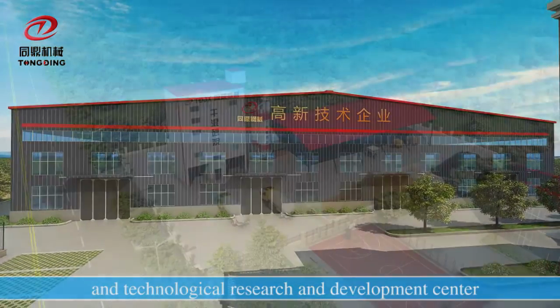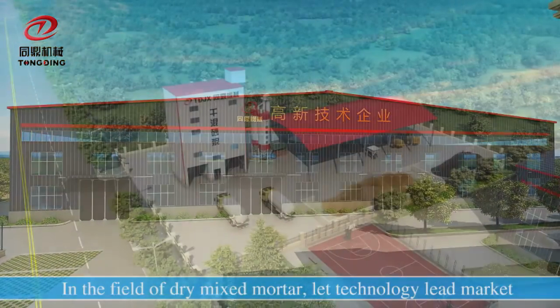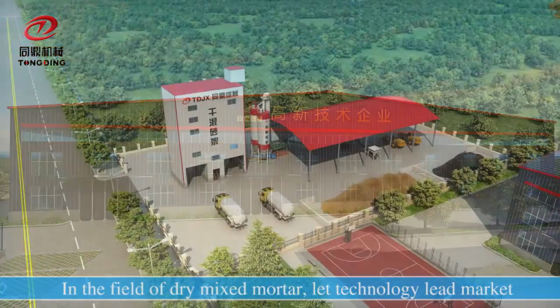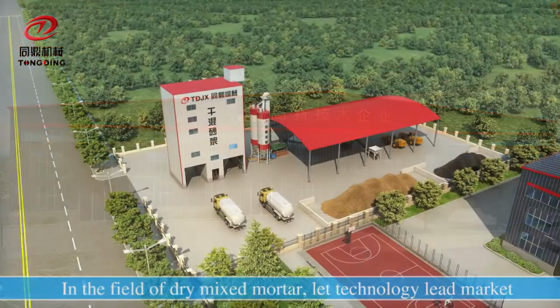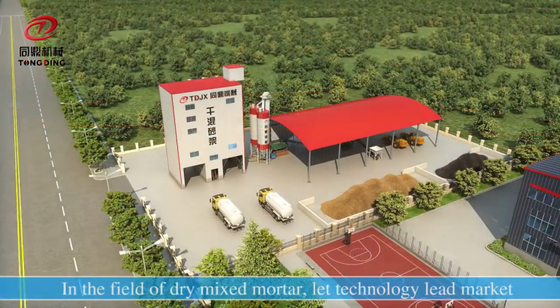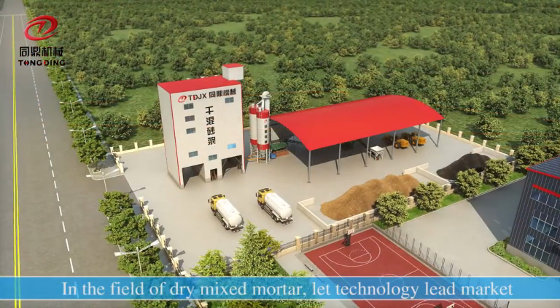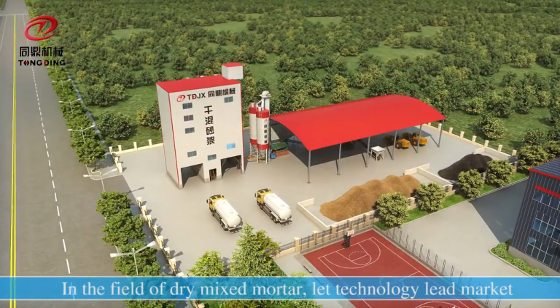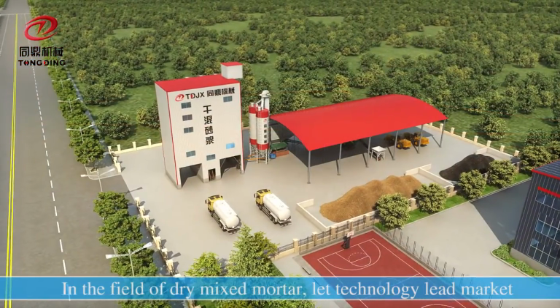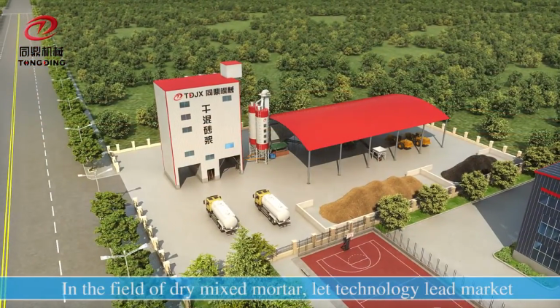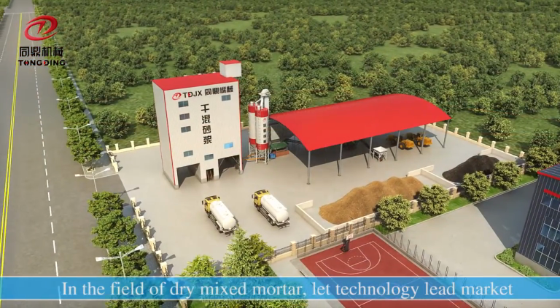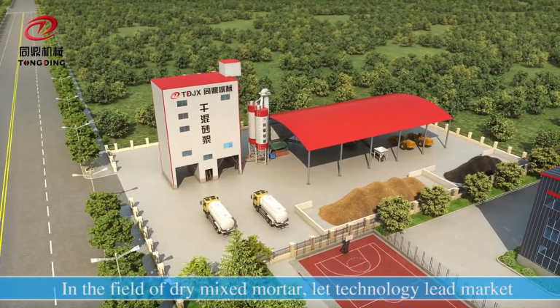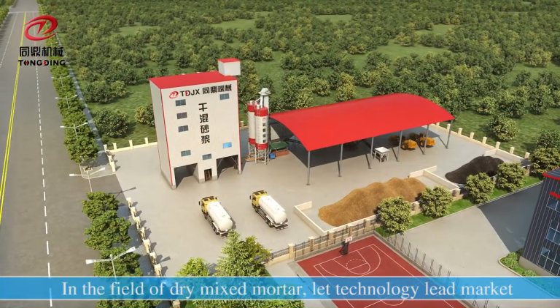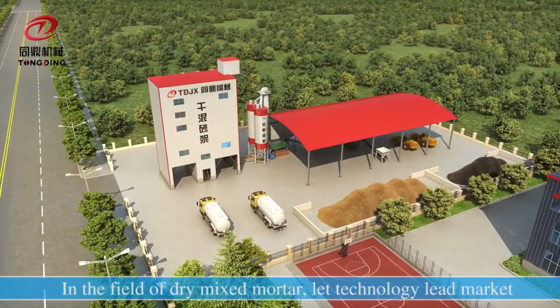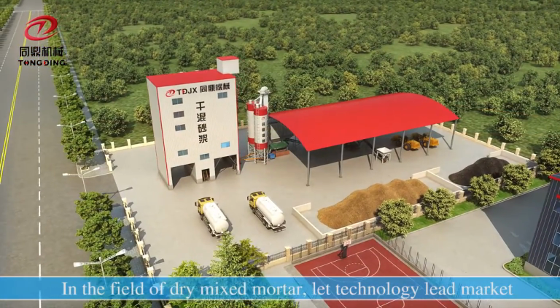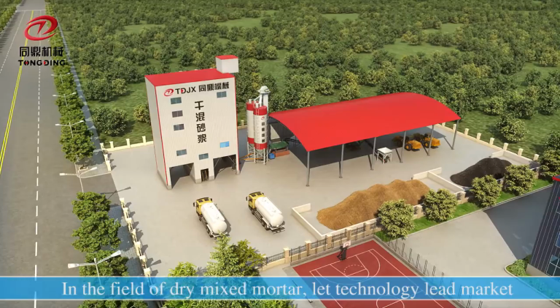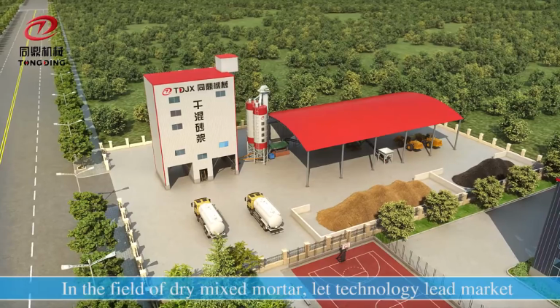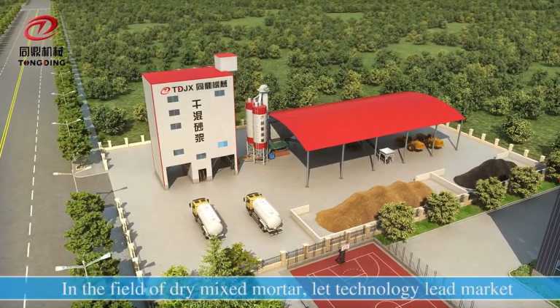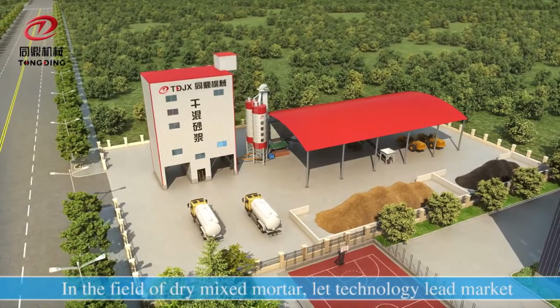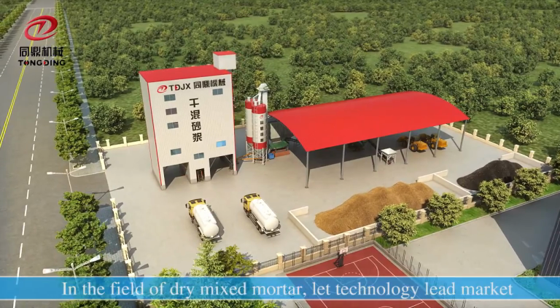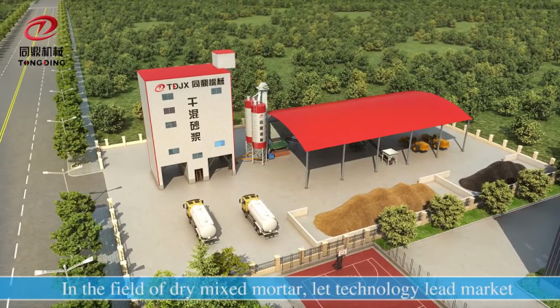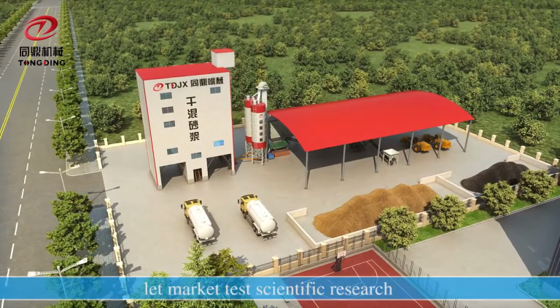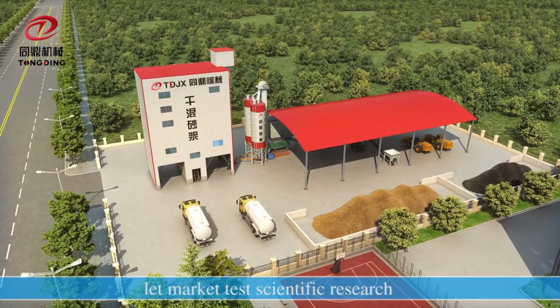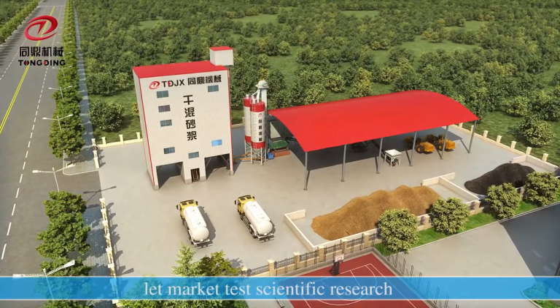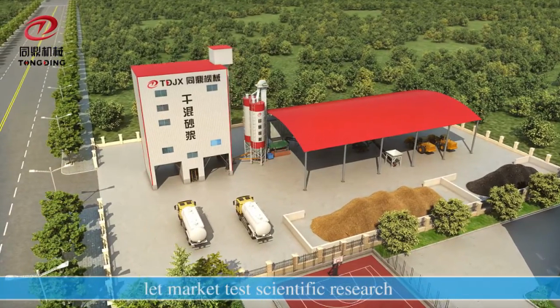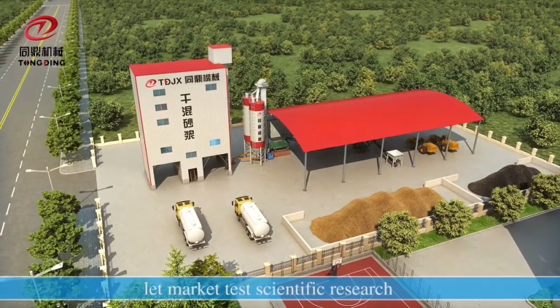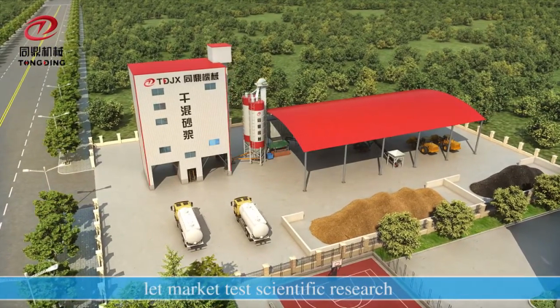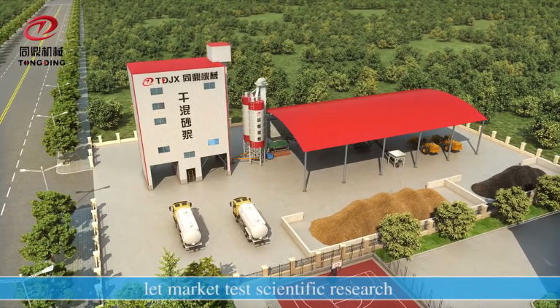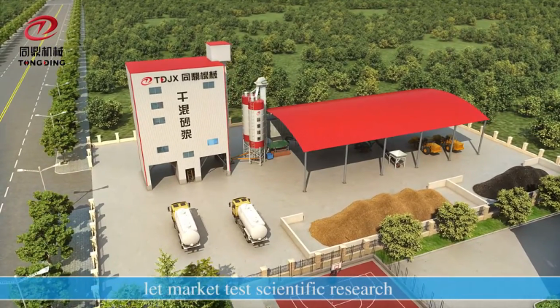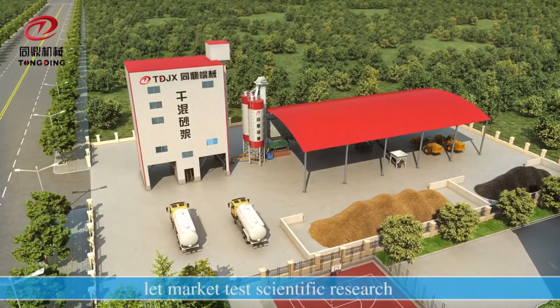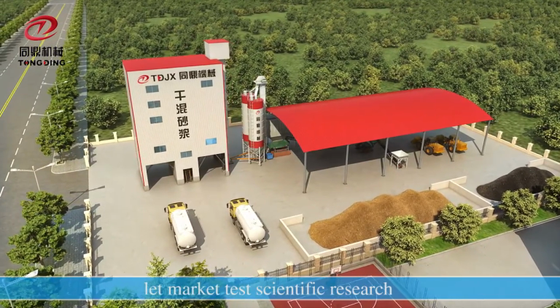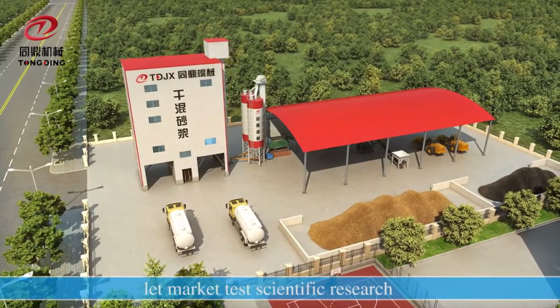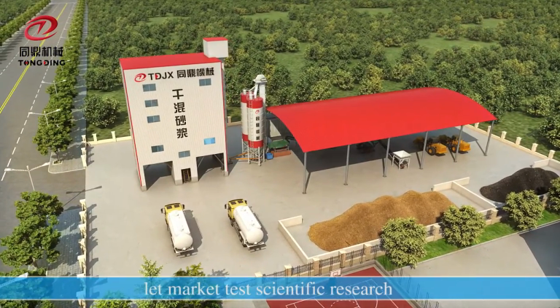In the field of joint mixed mortar, Tongding leads technology, leads the market, and drives scientific research.